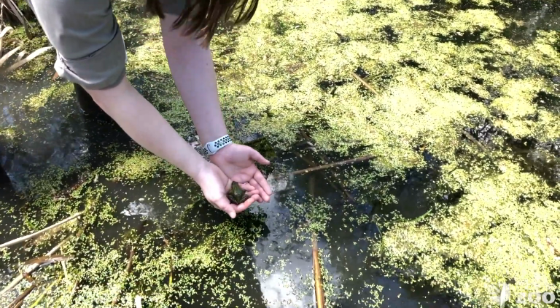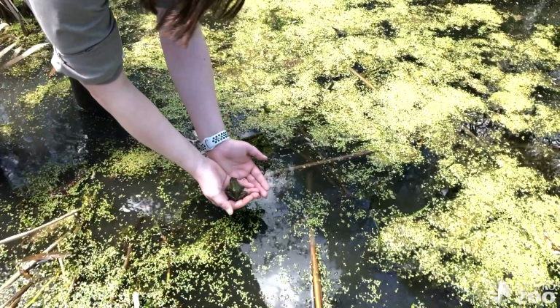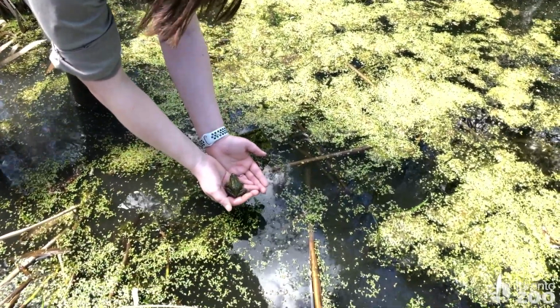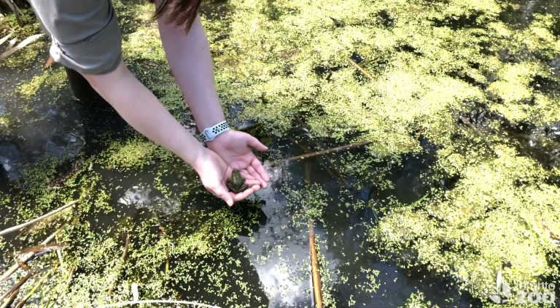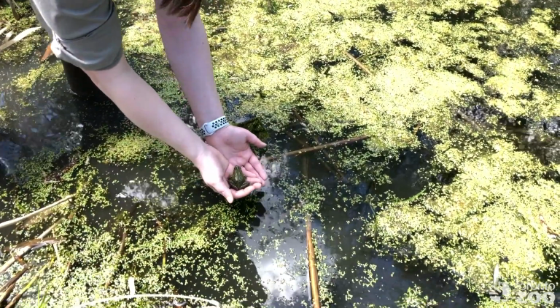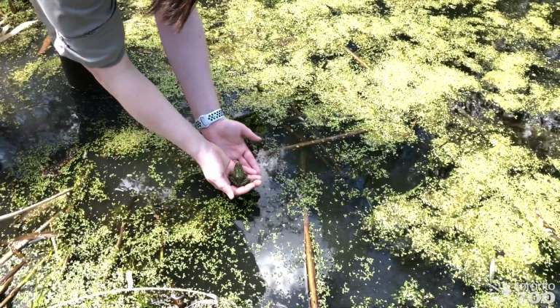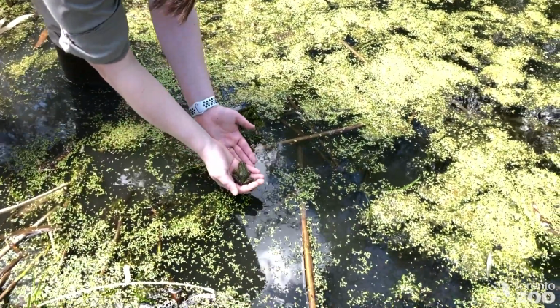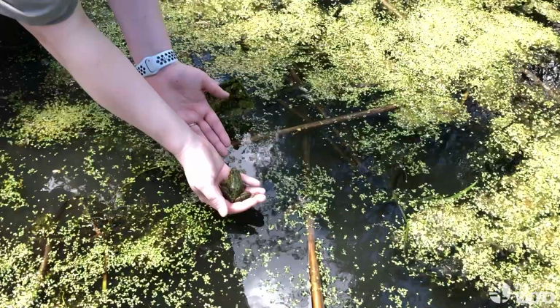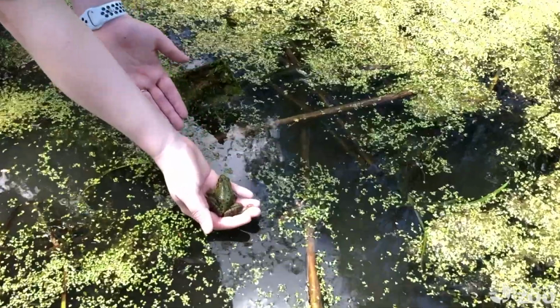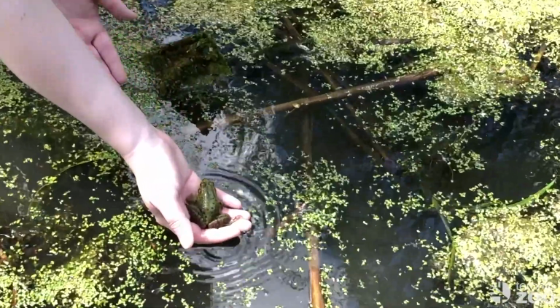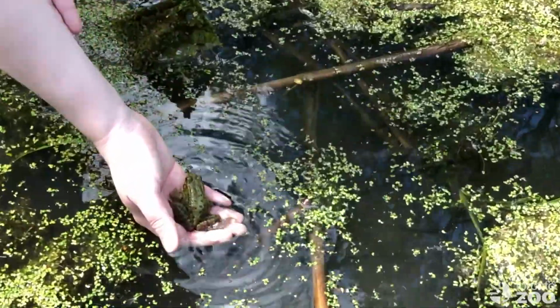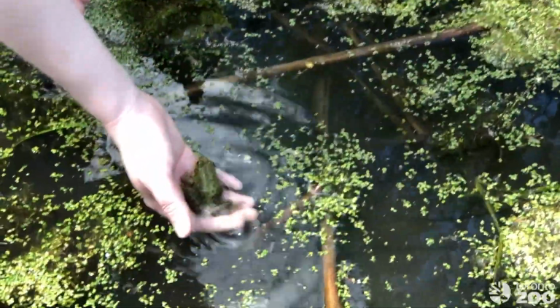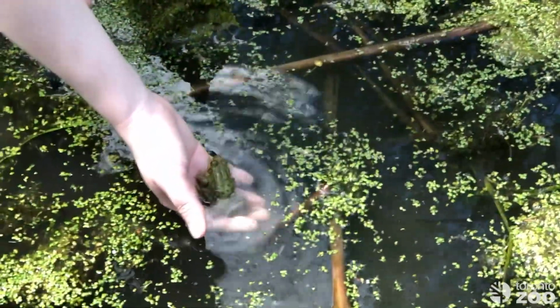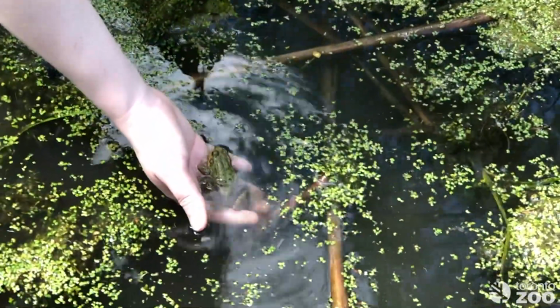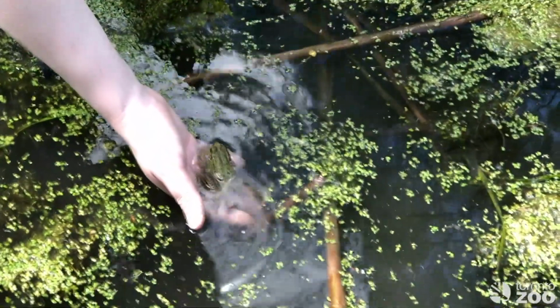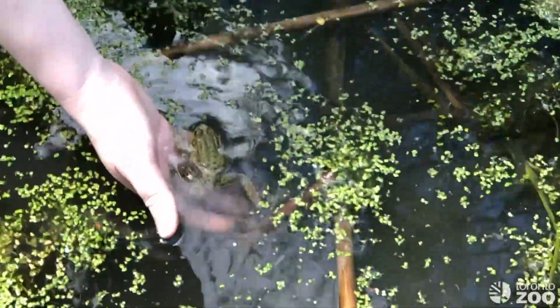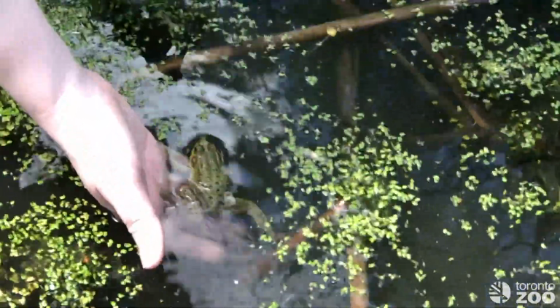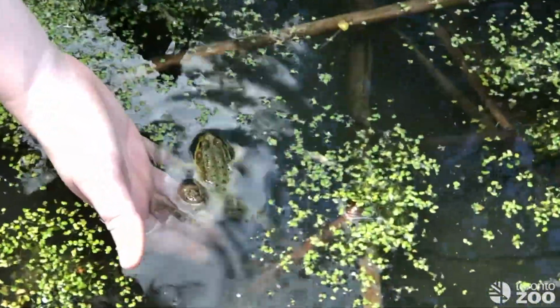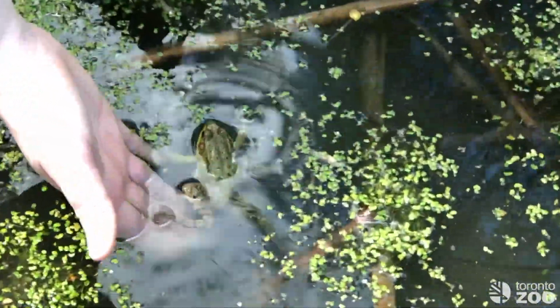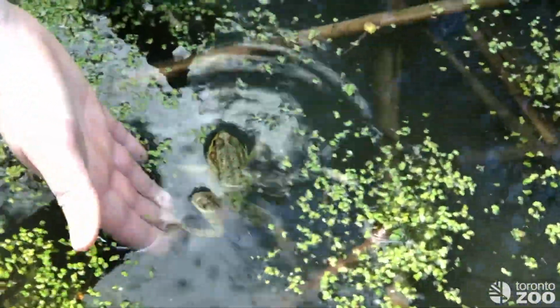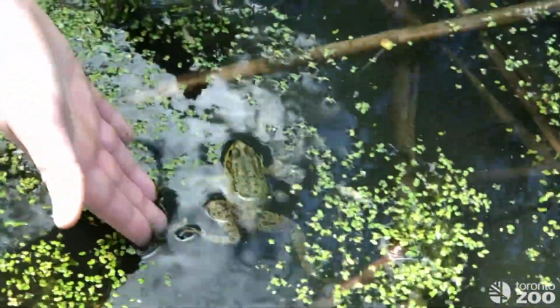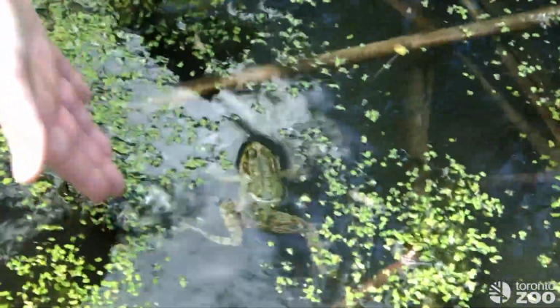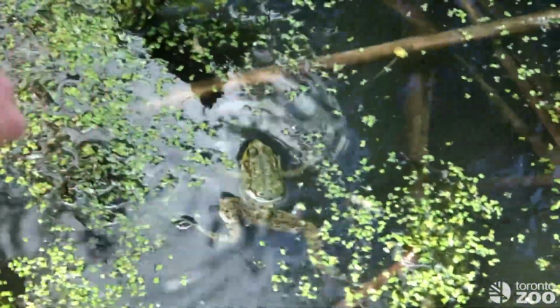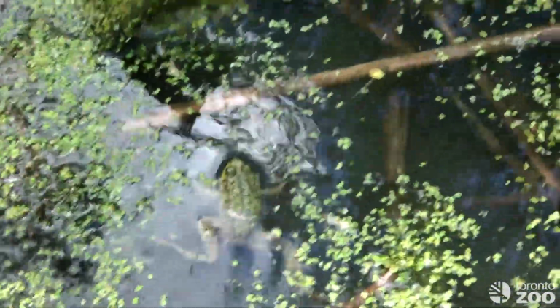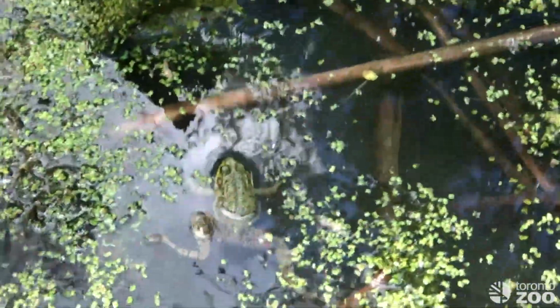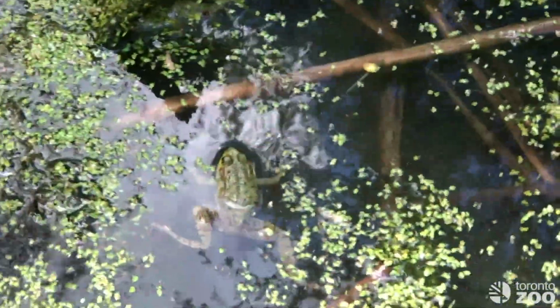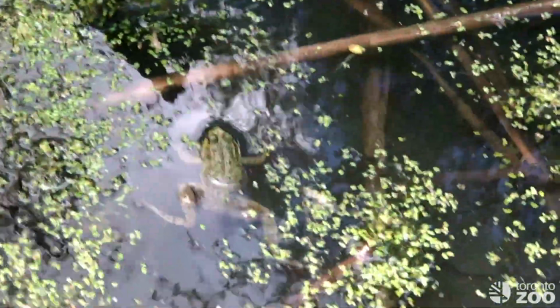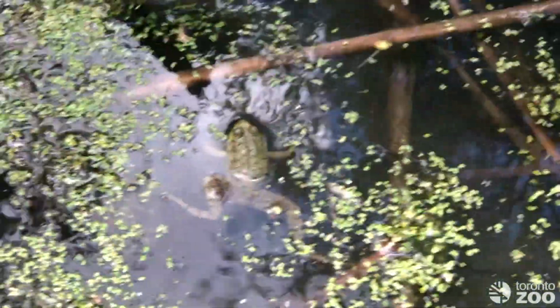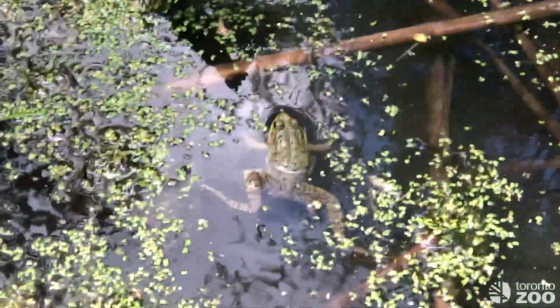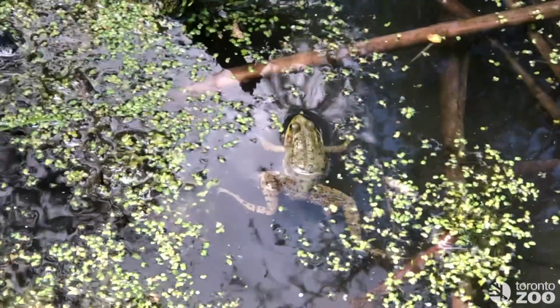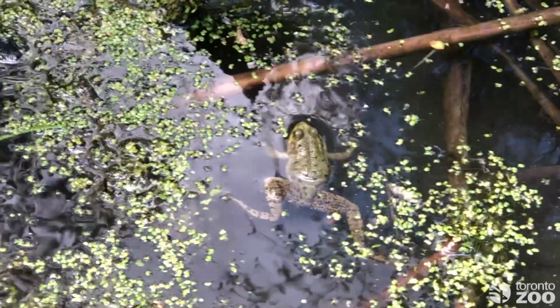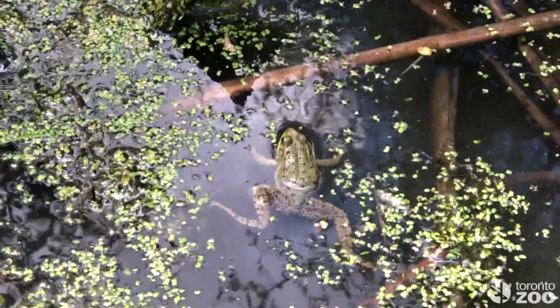There he is — I'll just lower him into the water and now he's safe and sound.